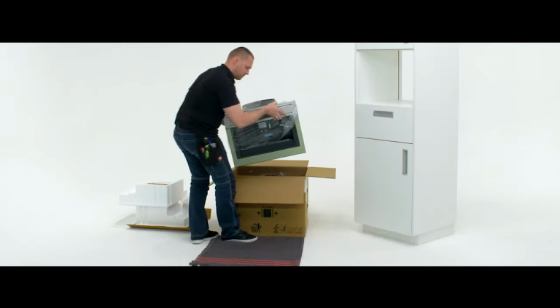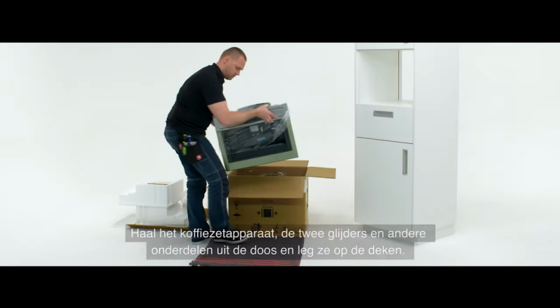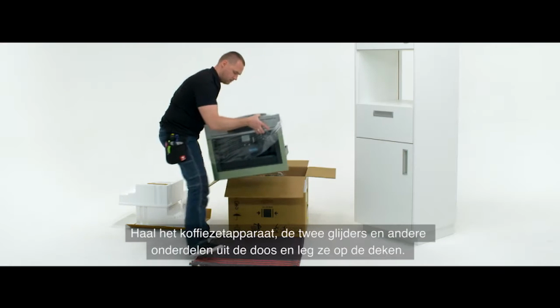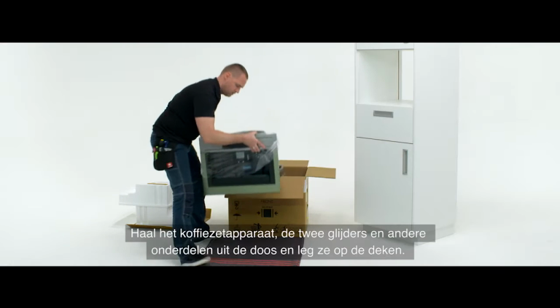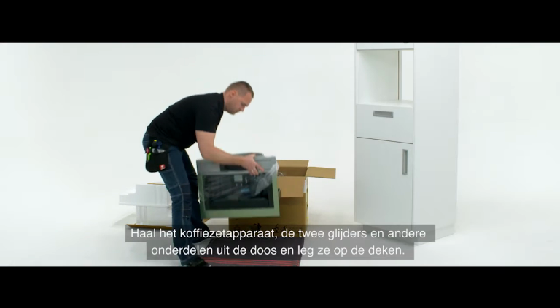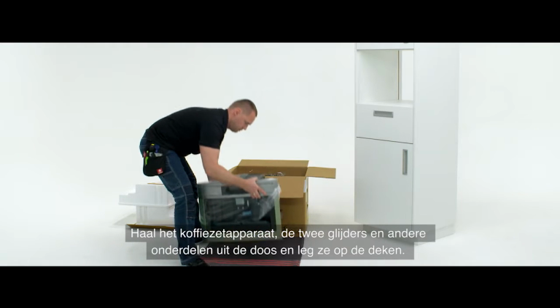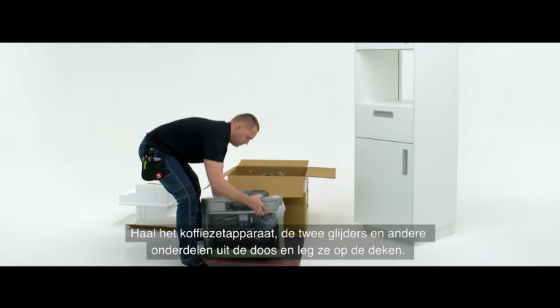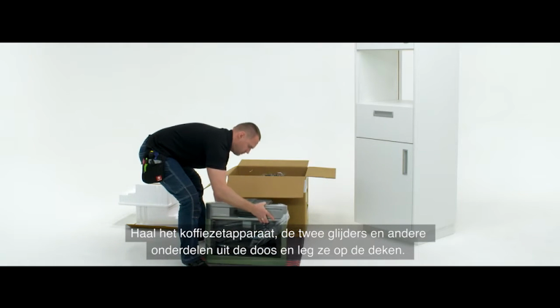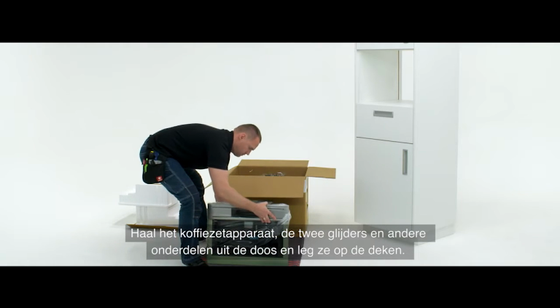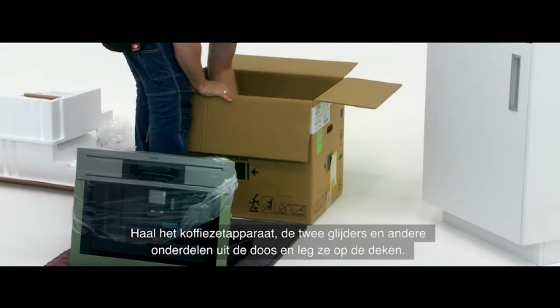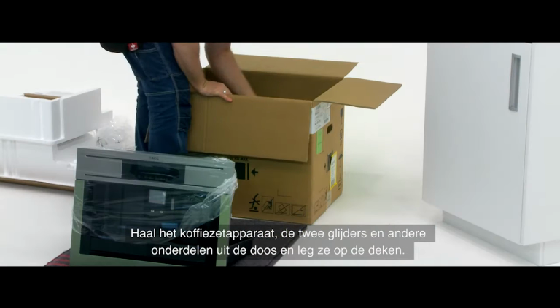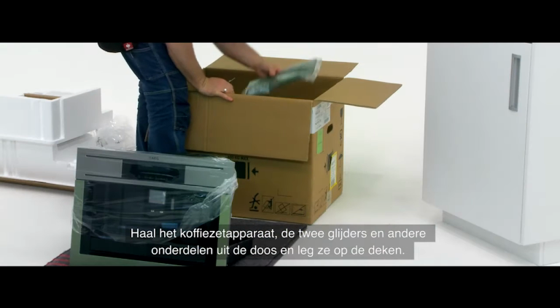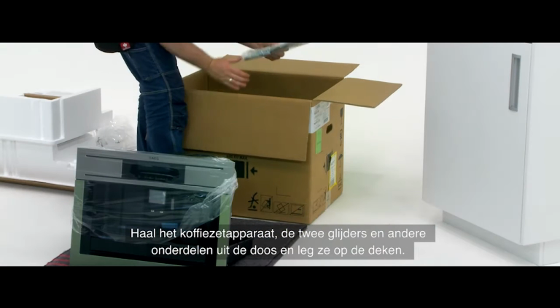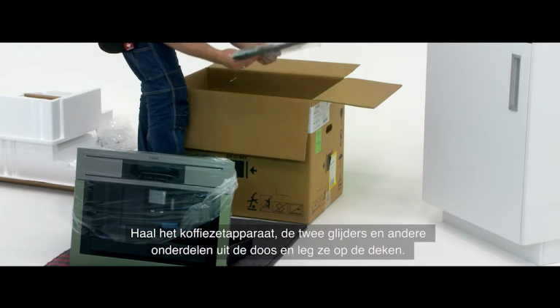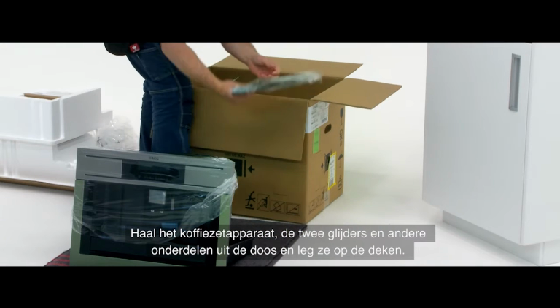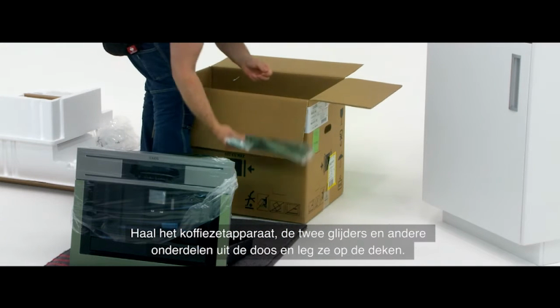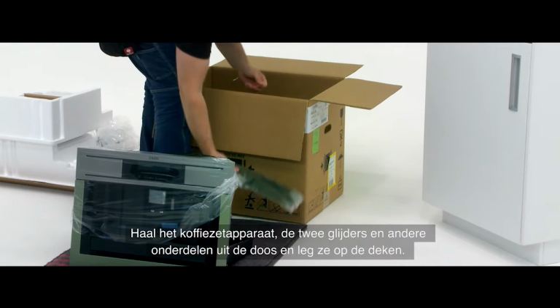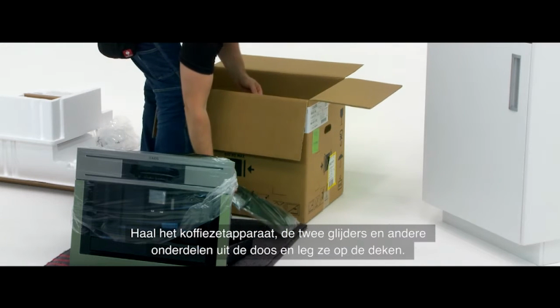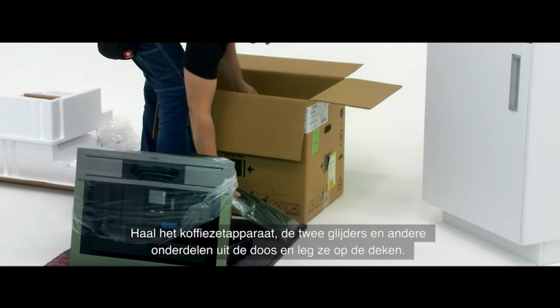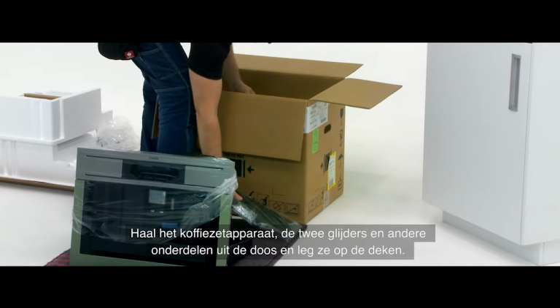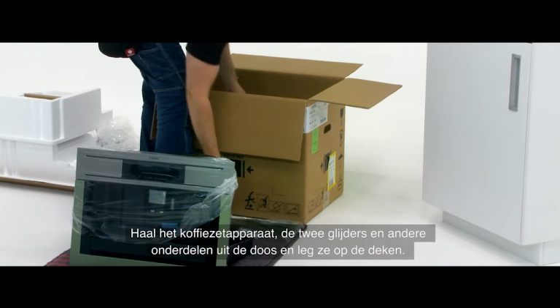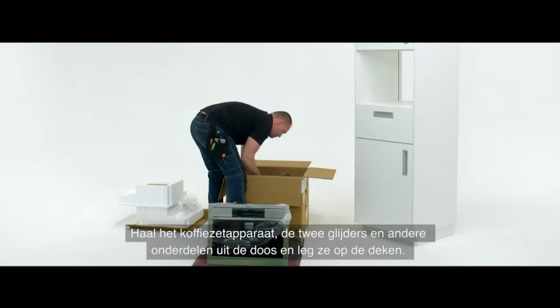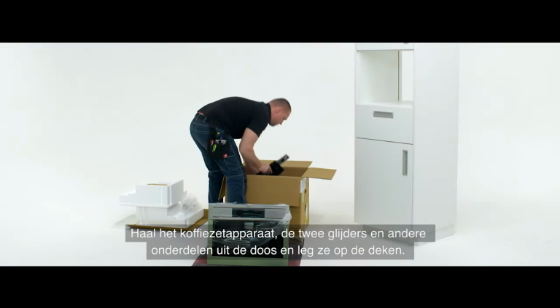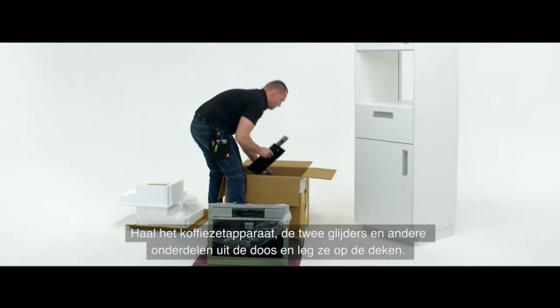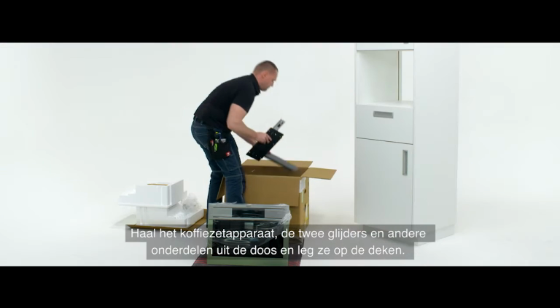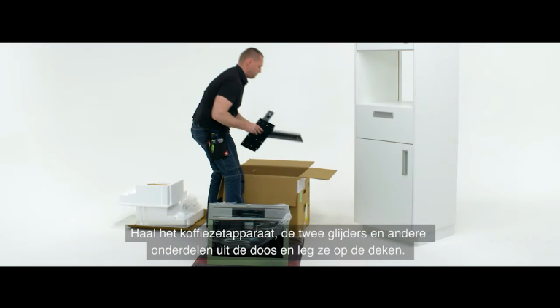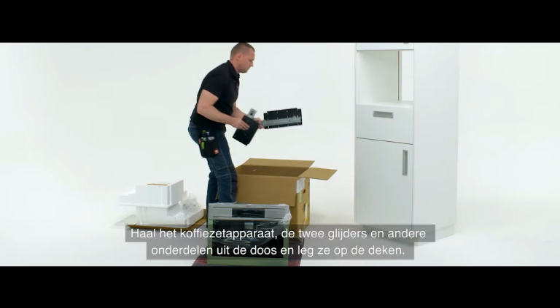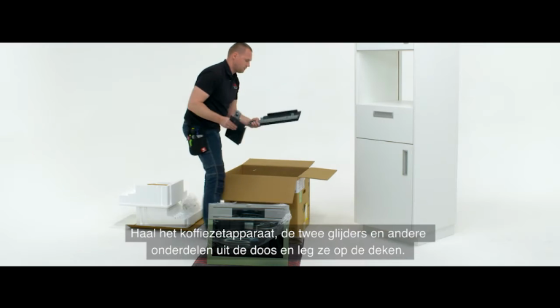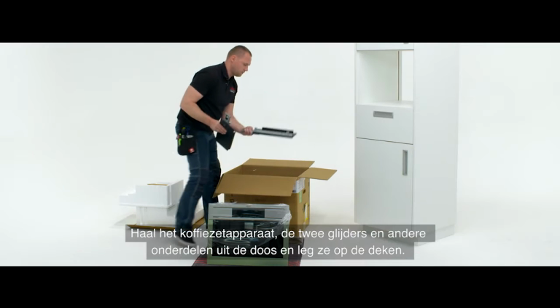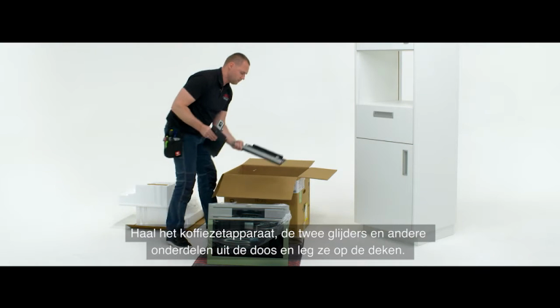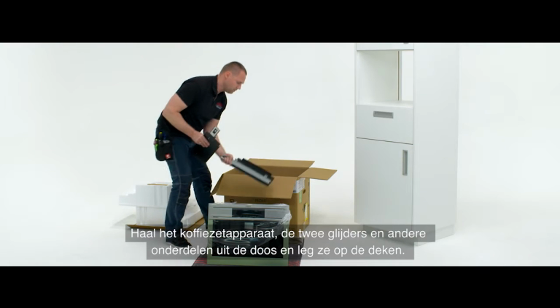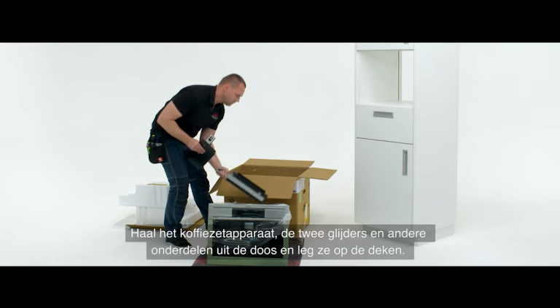Remove the coffee machine, the two runners and other fitting components from the box and place onto the blanket.